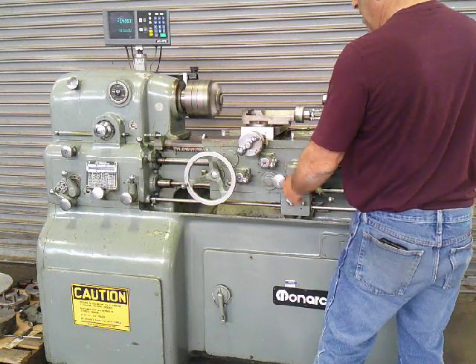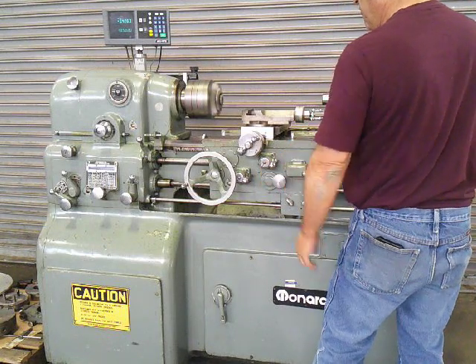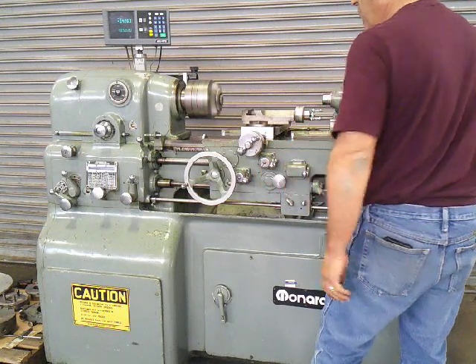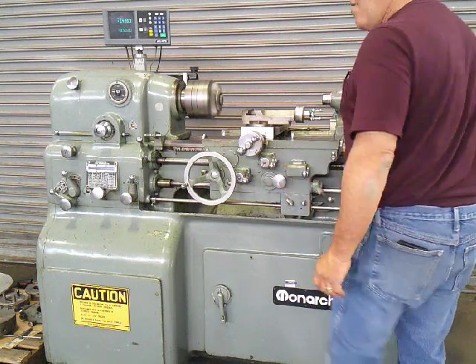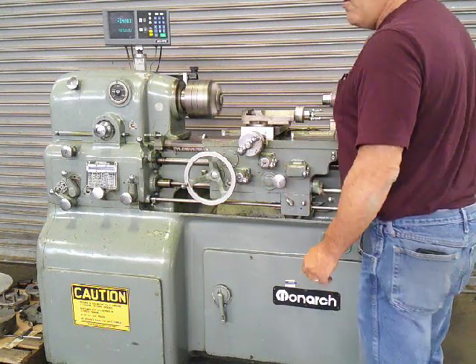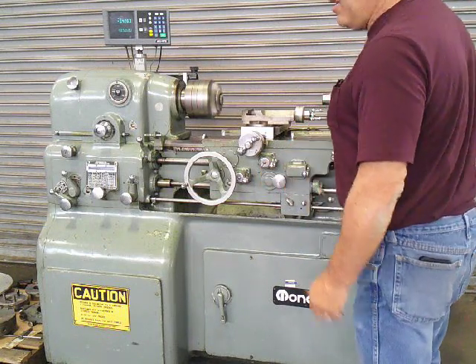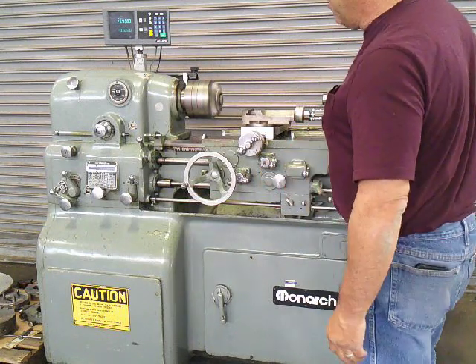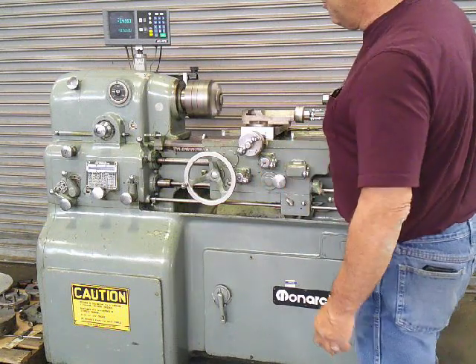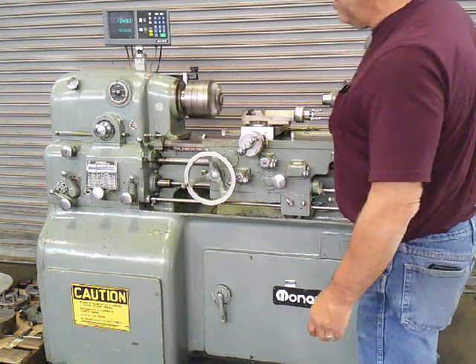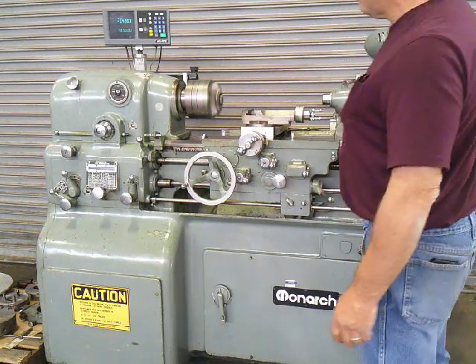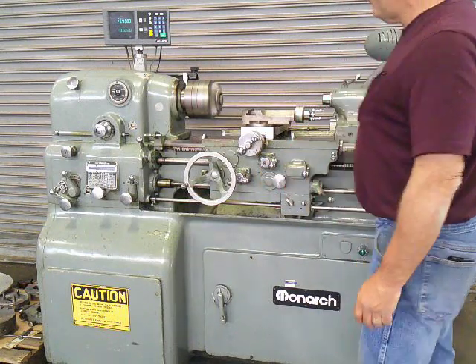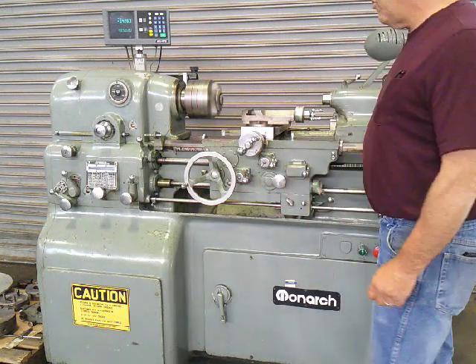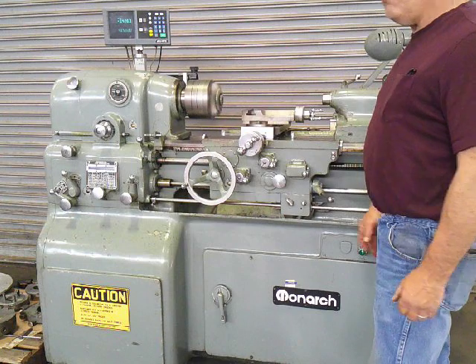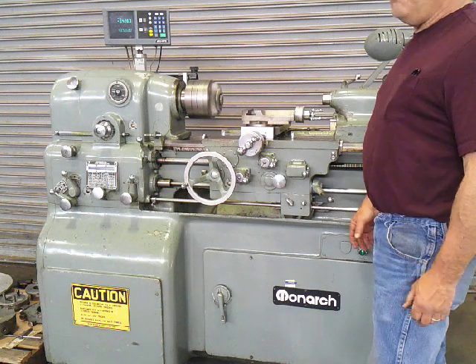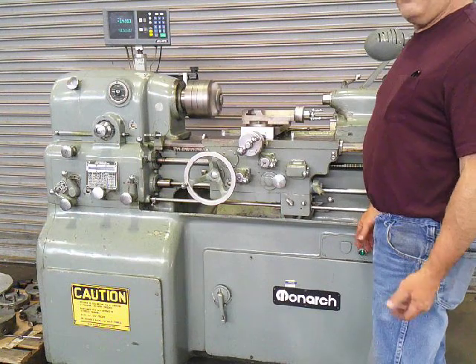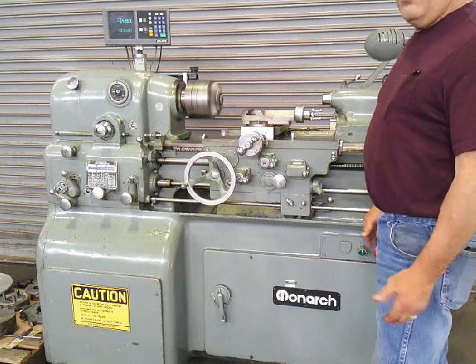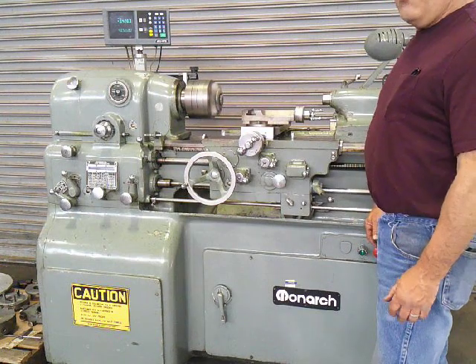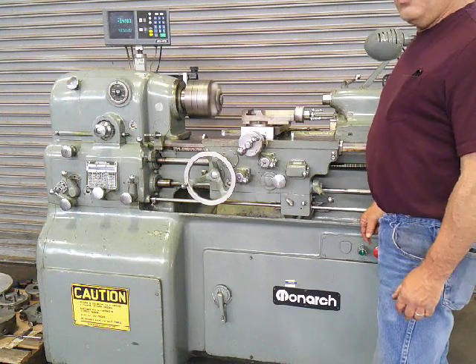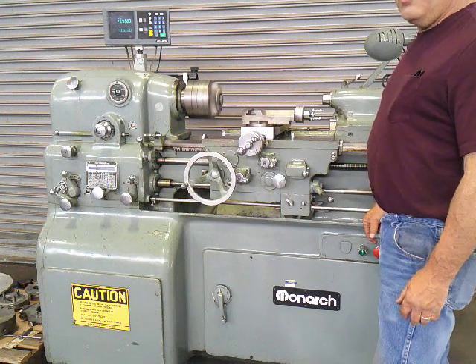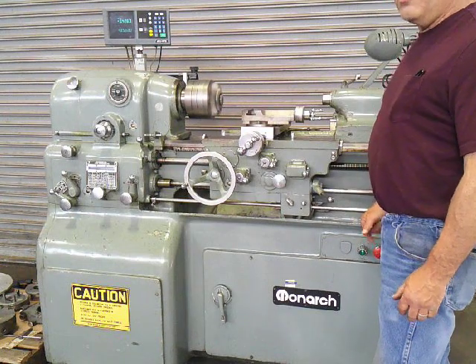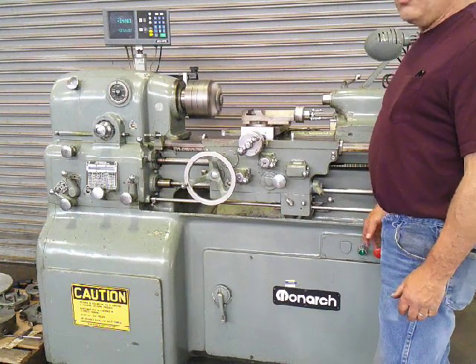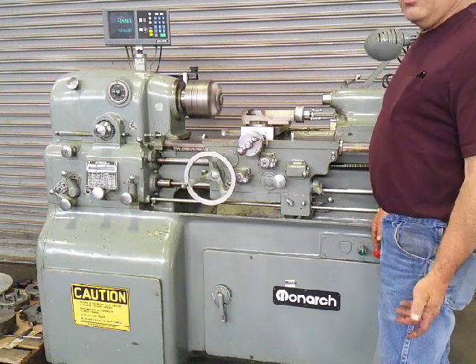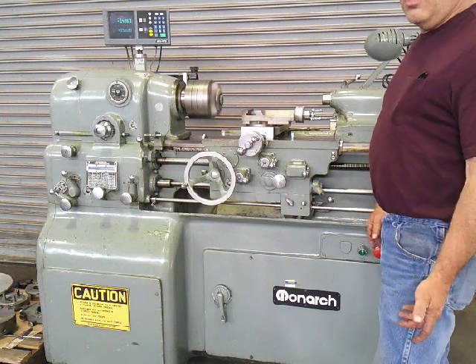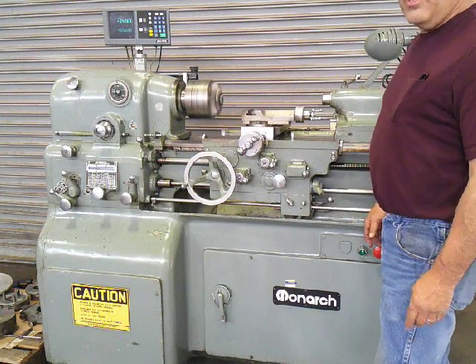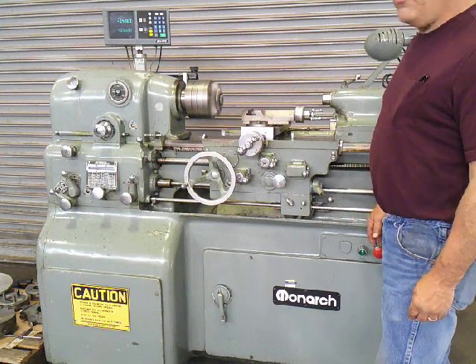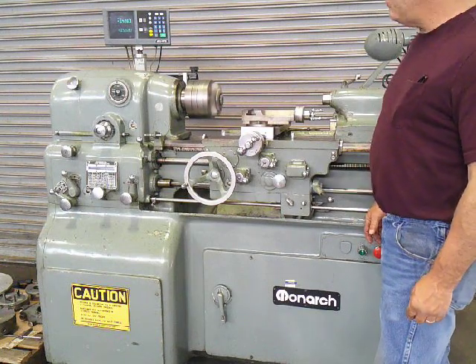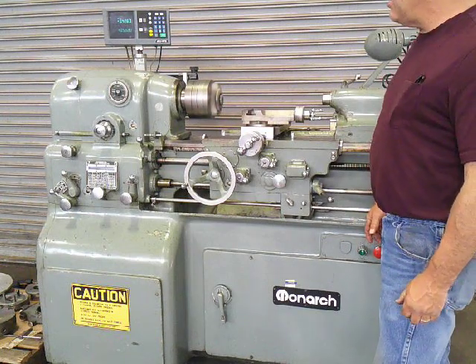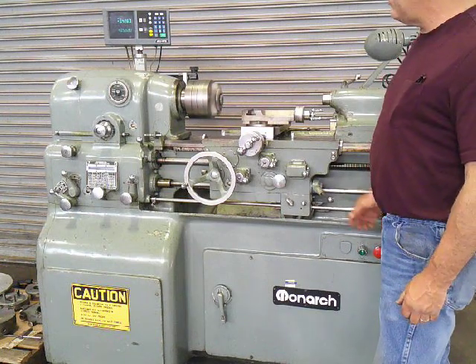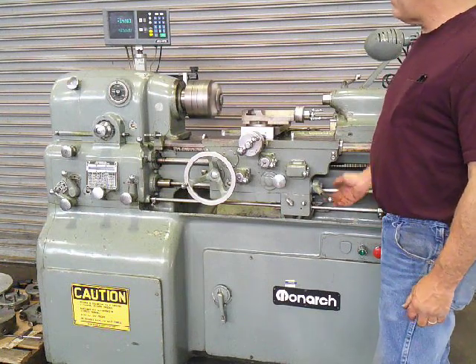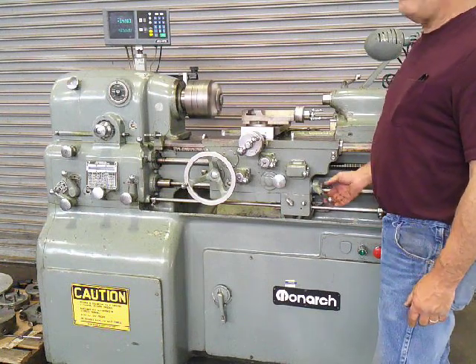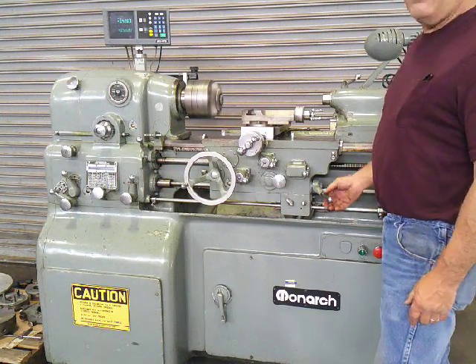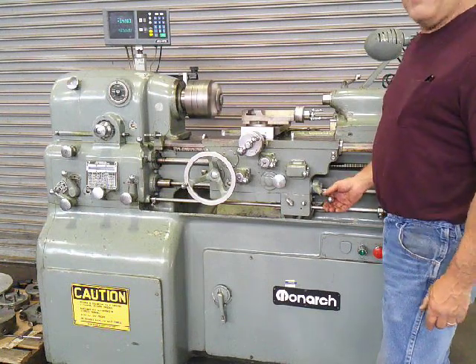This is our Monarch 10EE precision tool room lathe, really in nice condition. If I didn't say it at the beginning, it came out of Bell Labs.